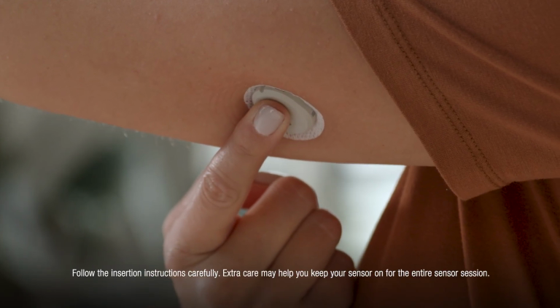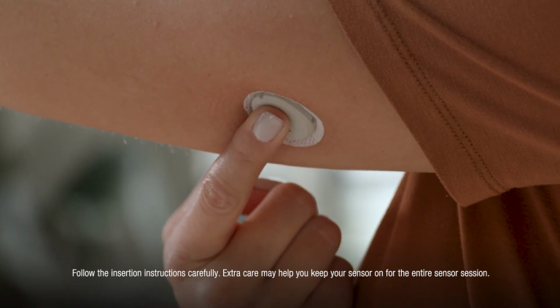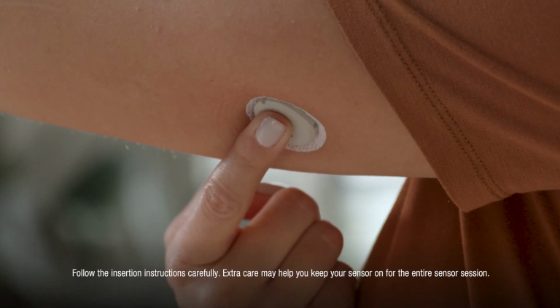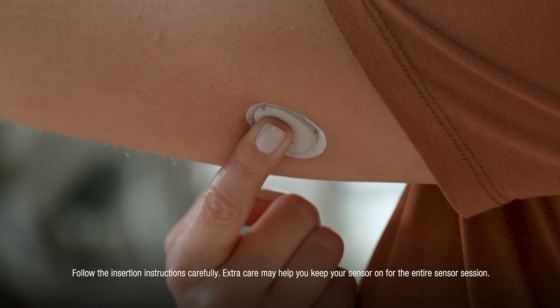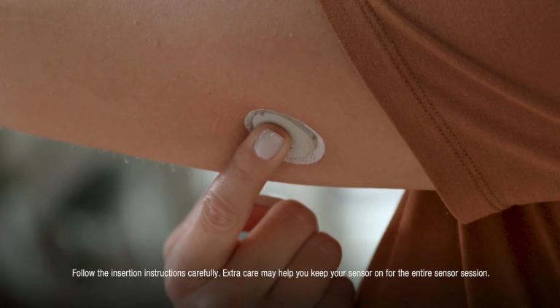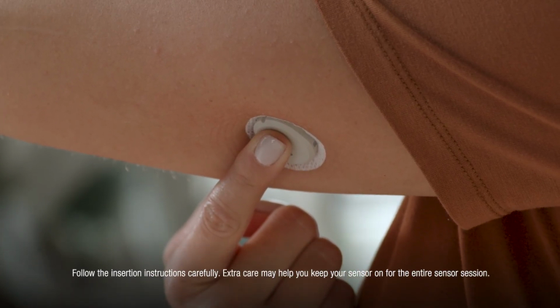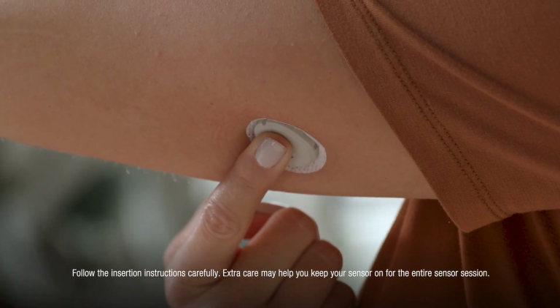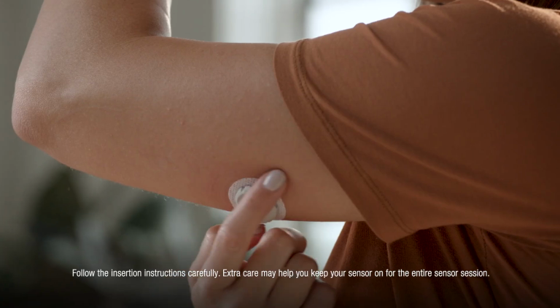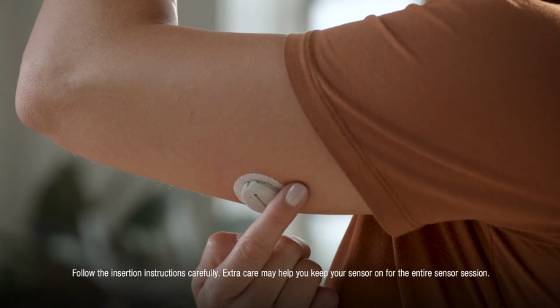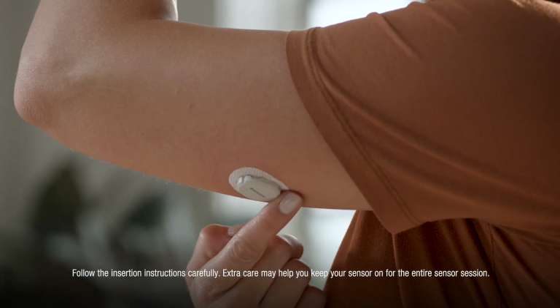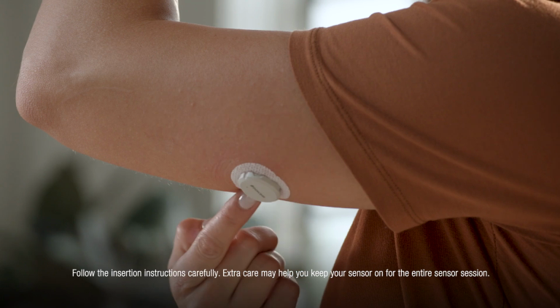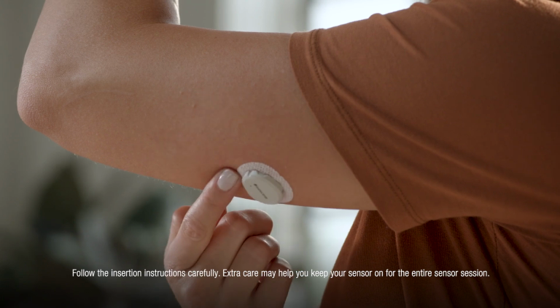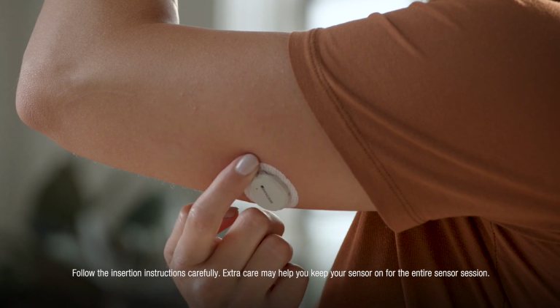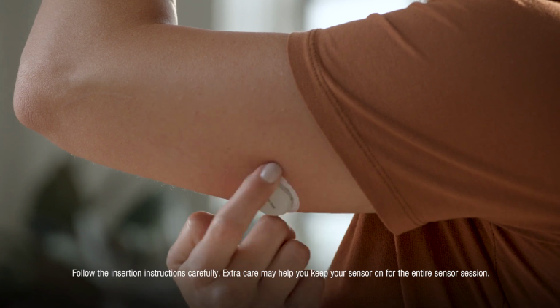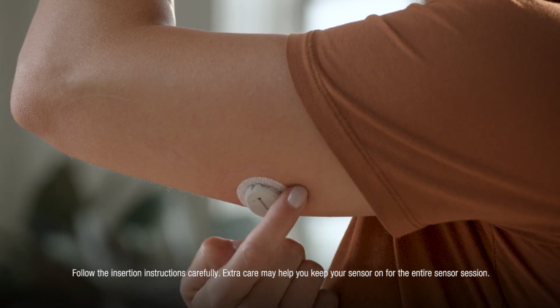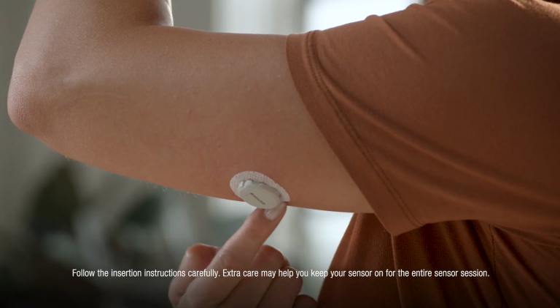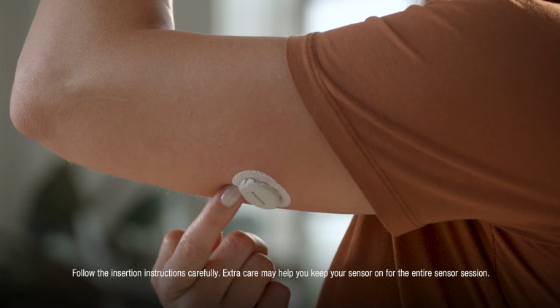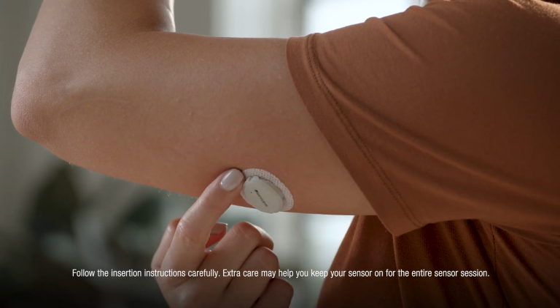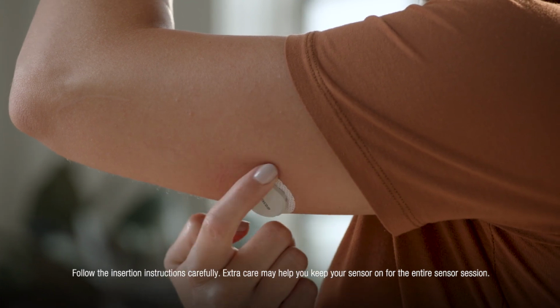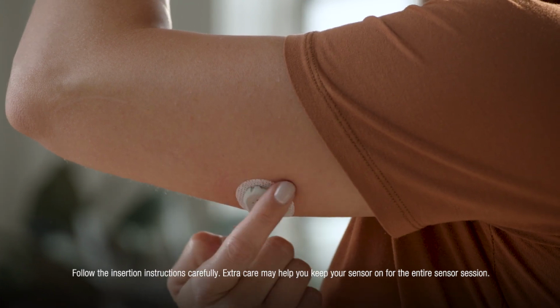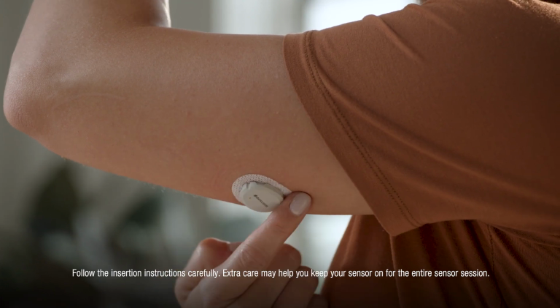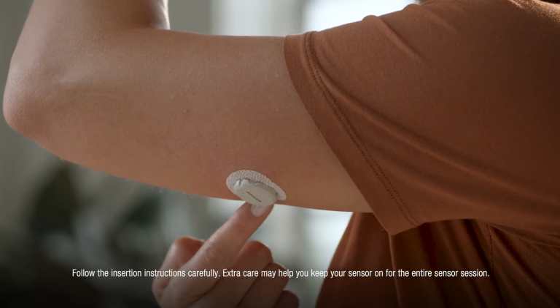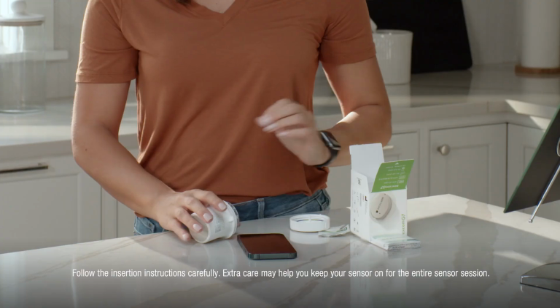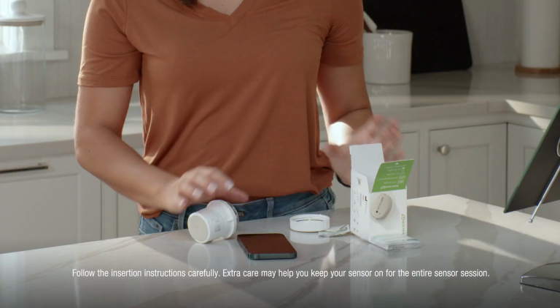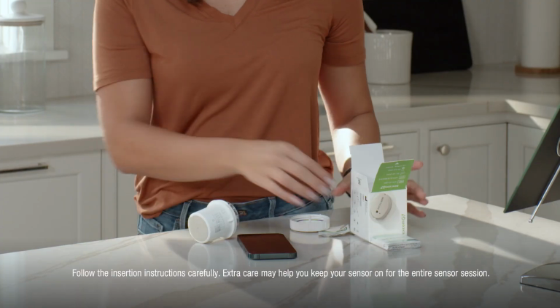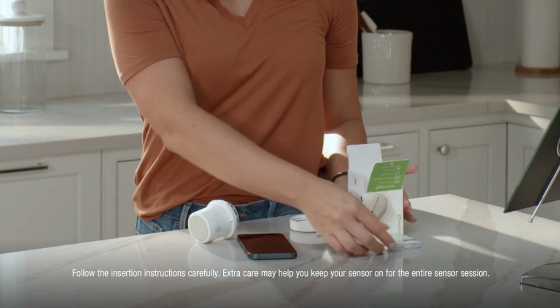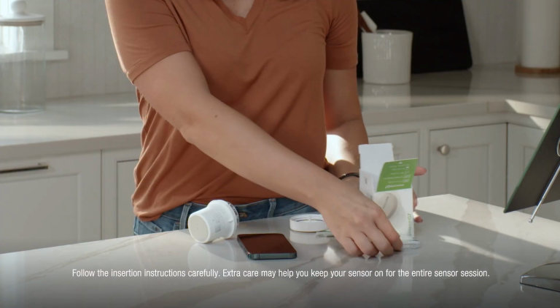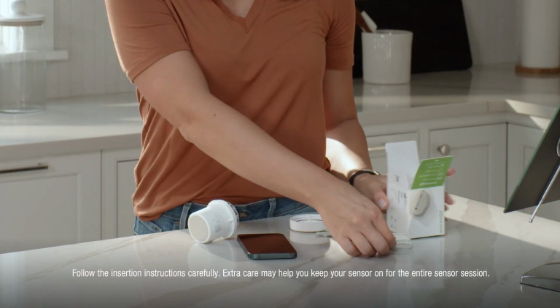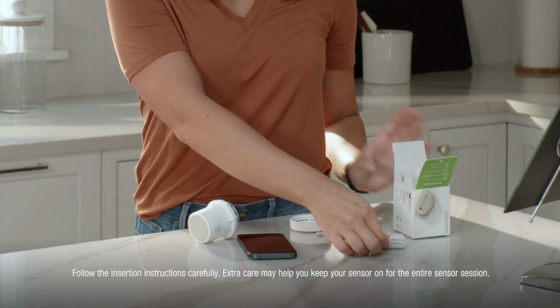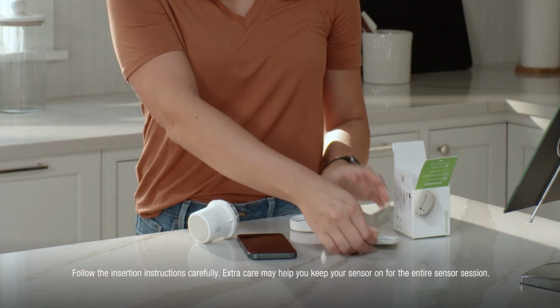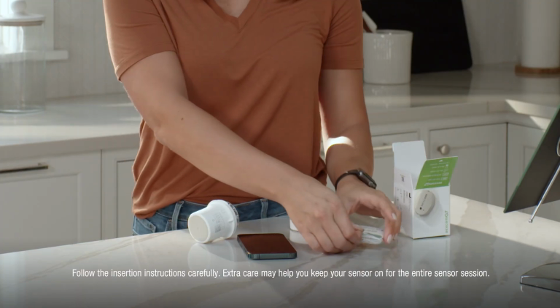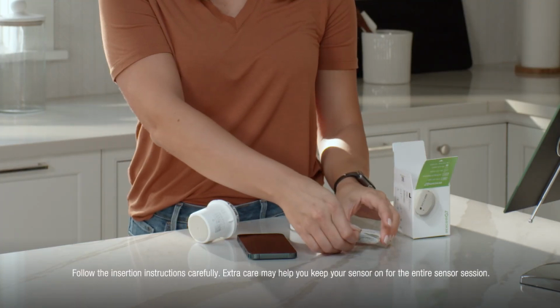To help keep the patch on your skin, press on the sensor for 10 seconds, then rub around the patch three times. Your overpatch will help you keep the sensor on and is bundled with your instructions in the box.